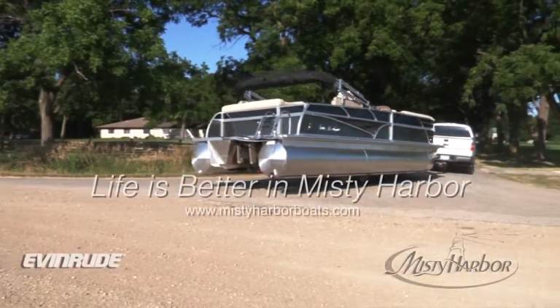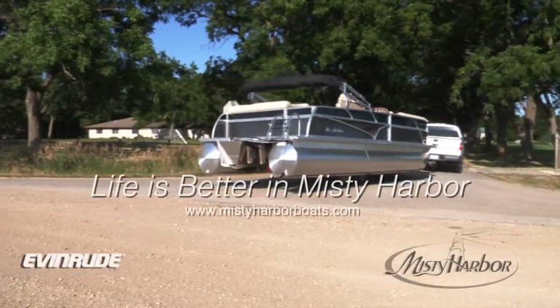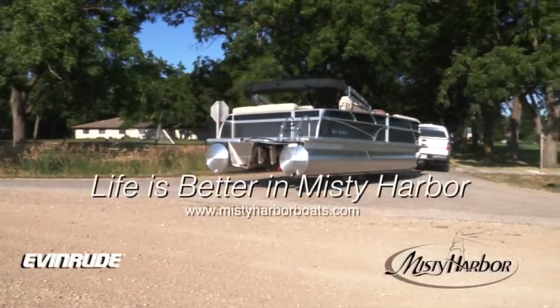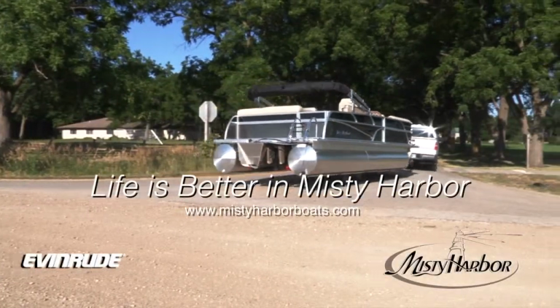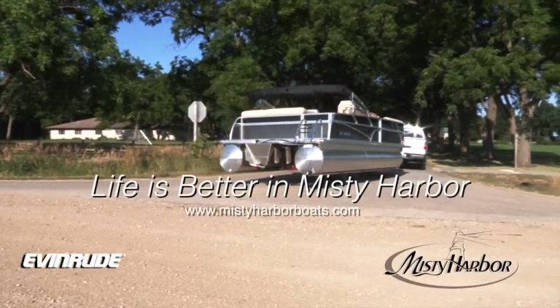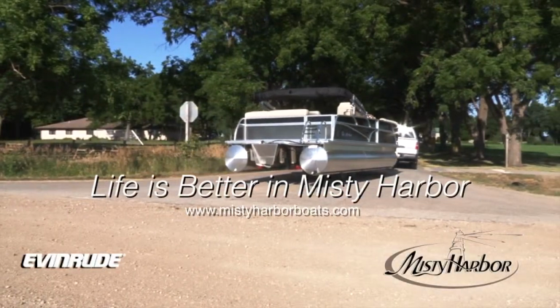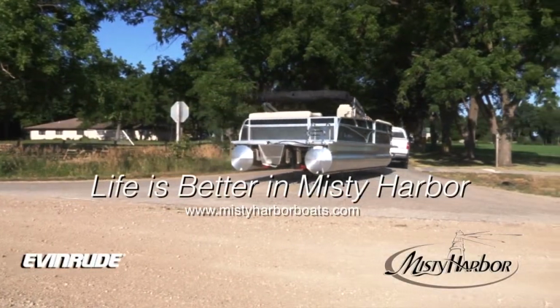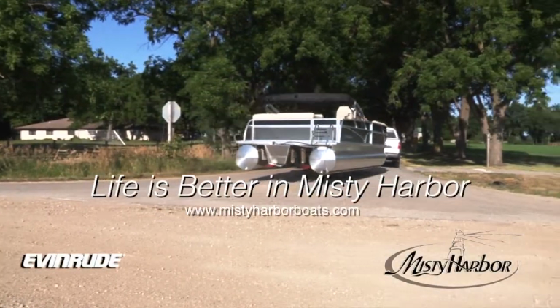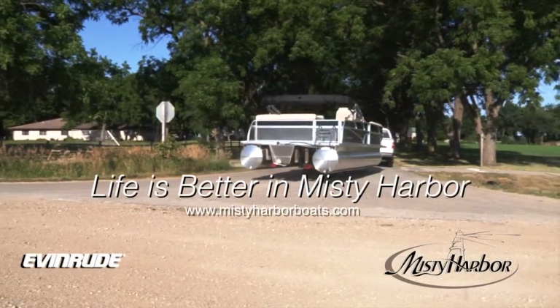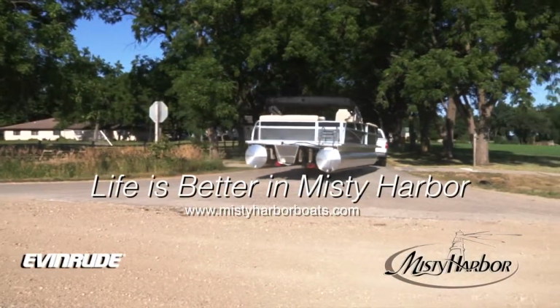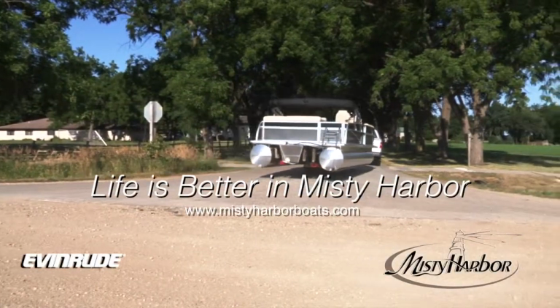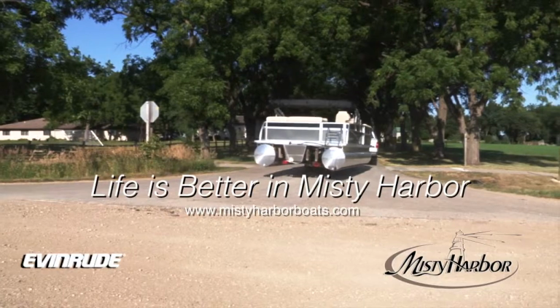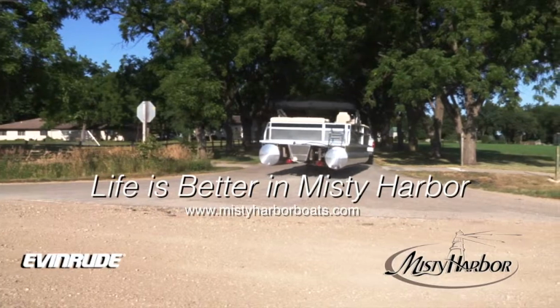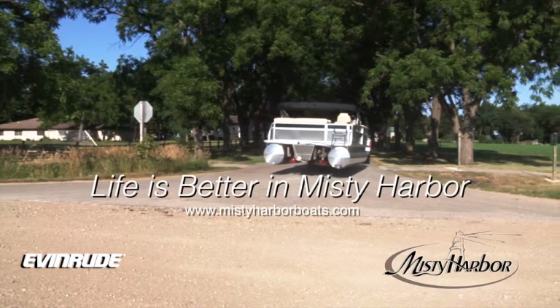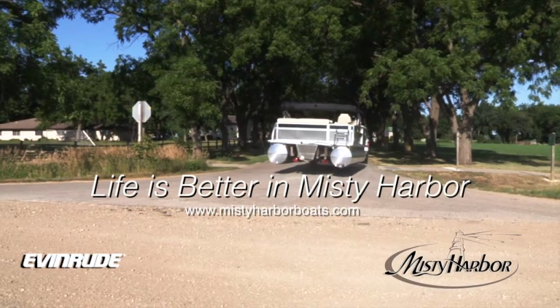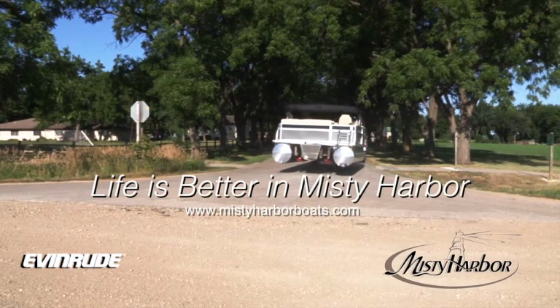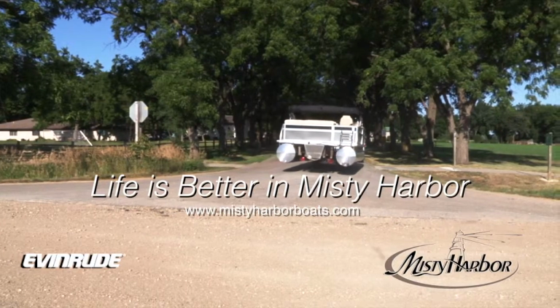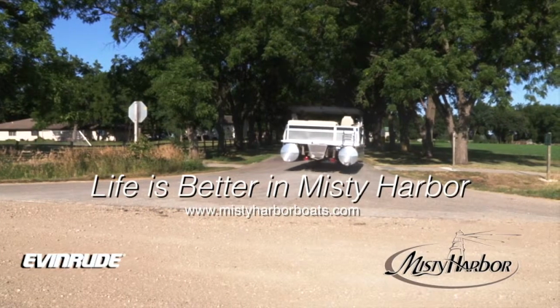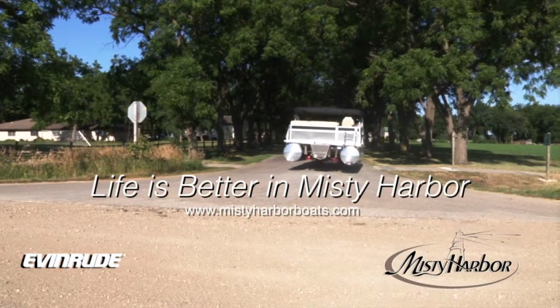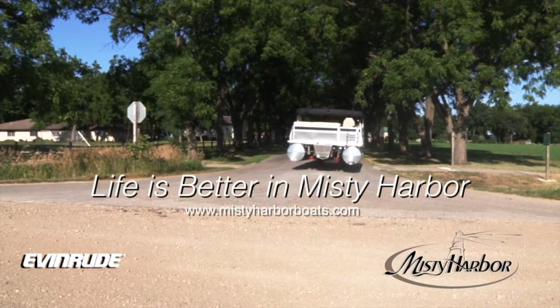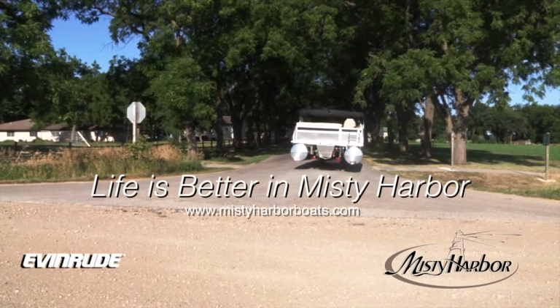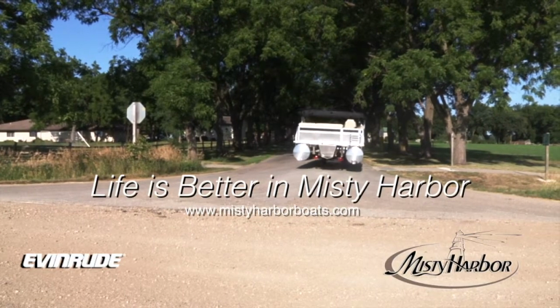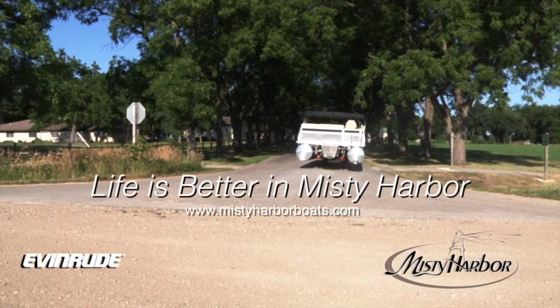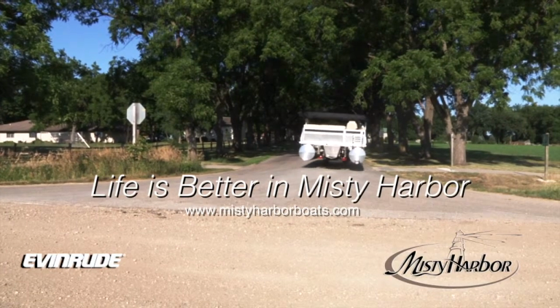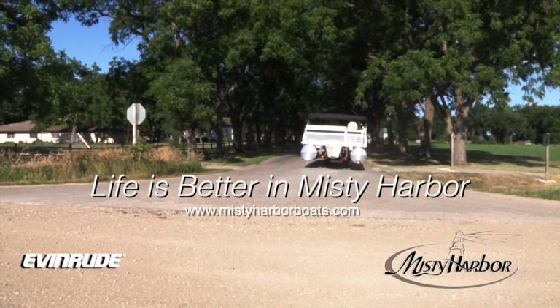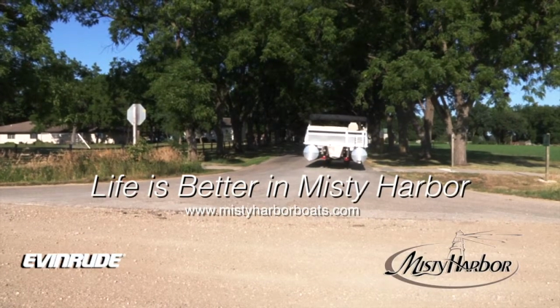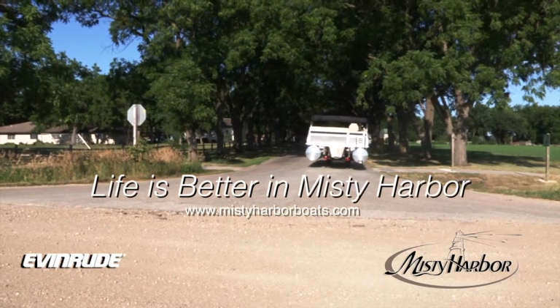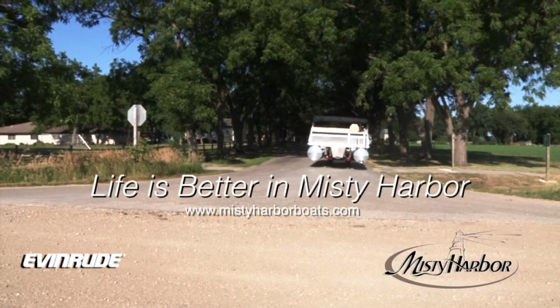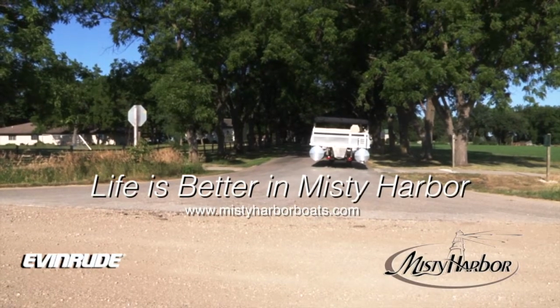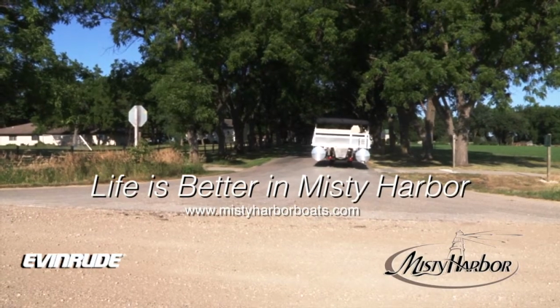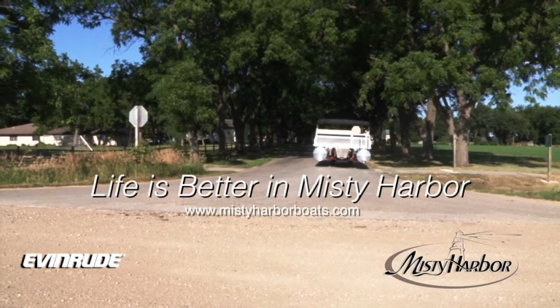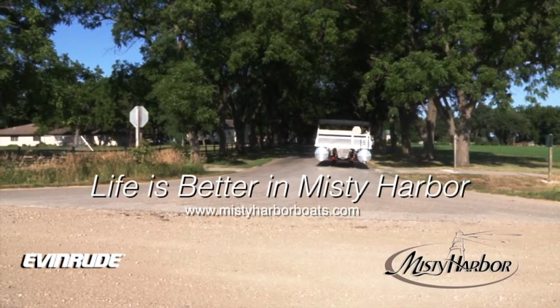Life is better in Misty Harbor. Visit MistyHarborBoats.com.